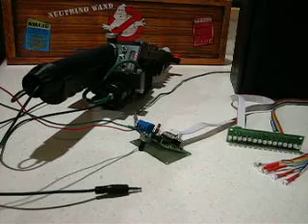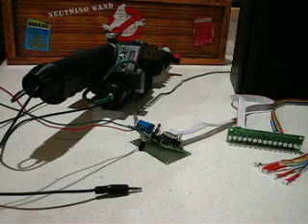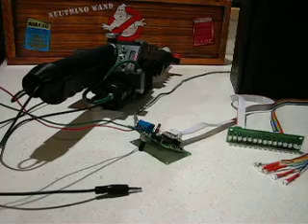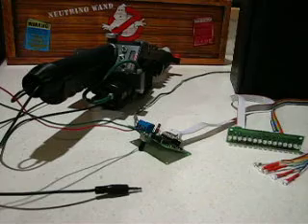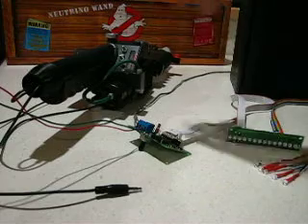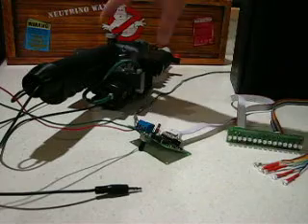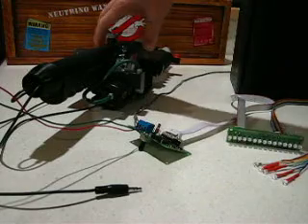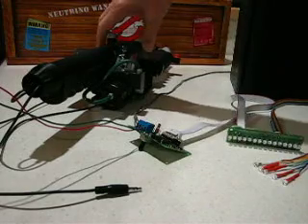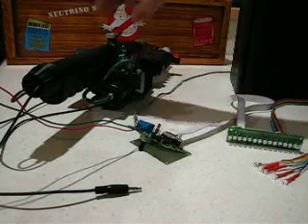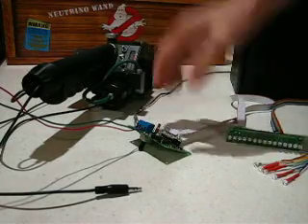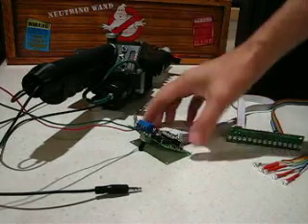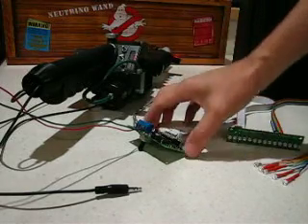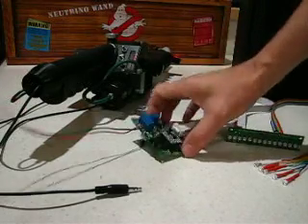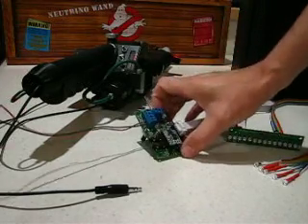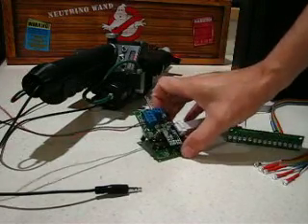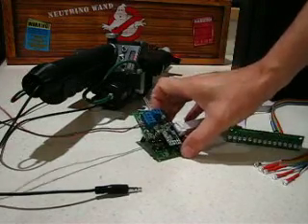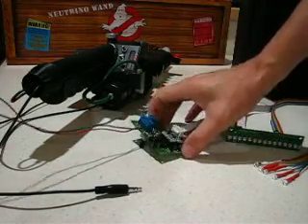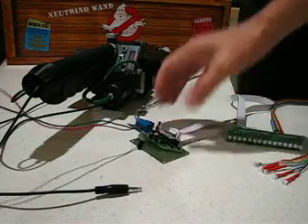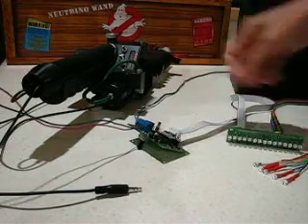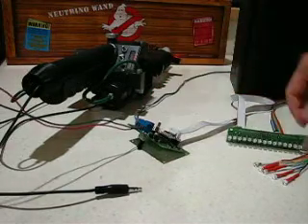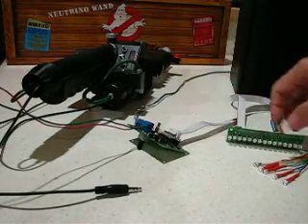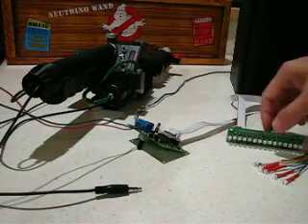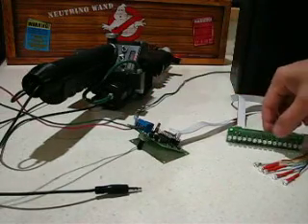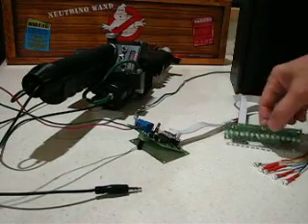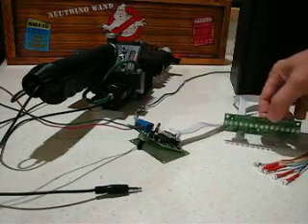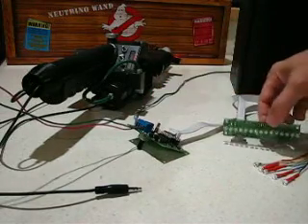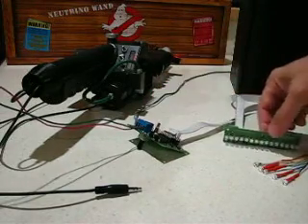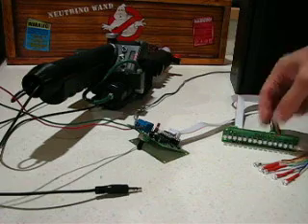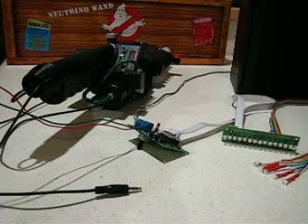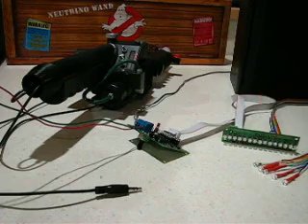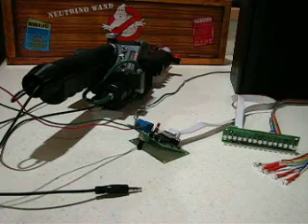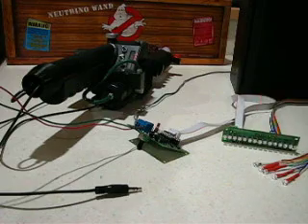Okay, we have the Maddie wand, the Maddie blaster soundboard, and the GB fans pack lights board.